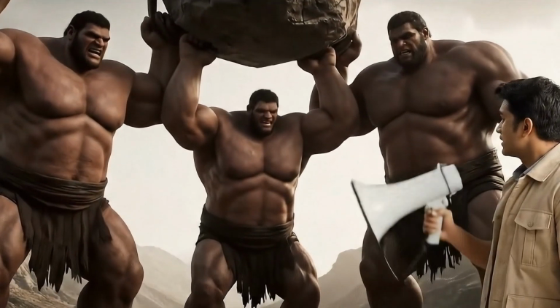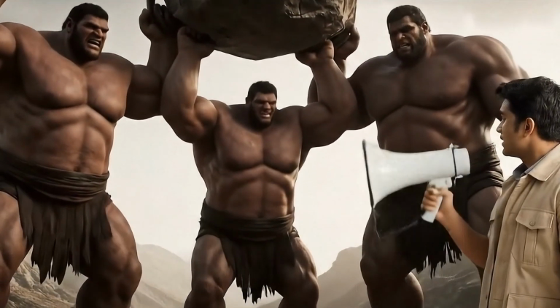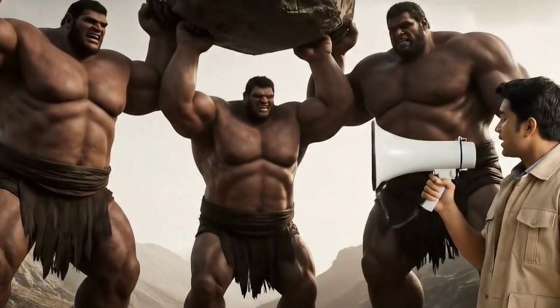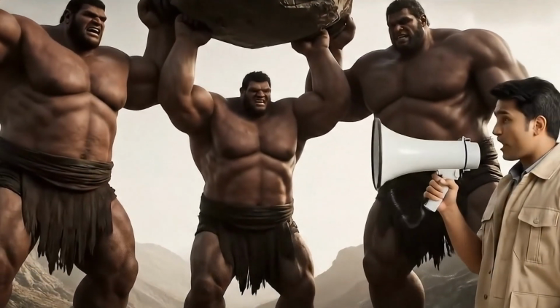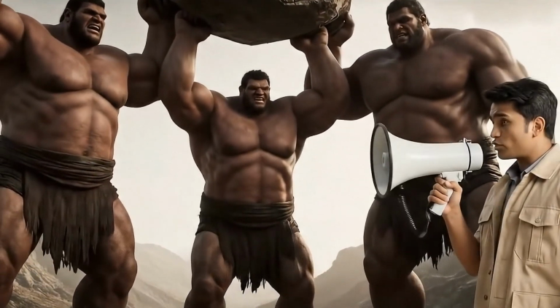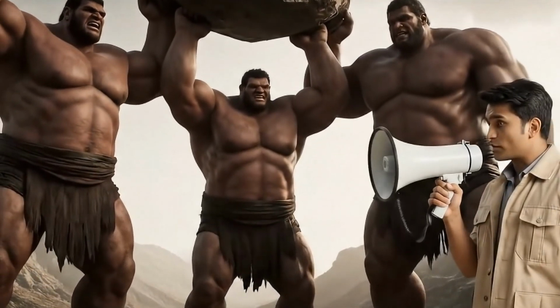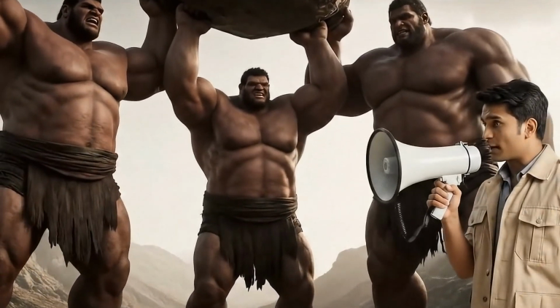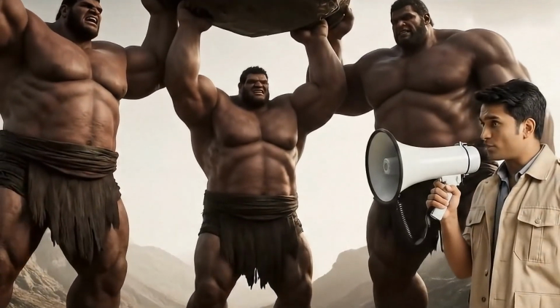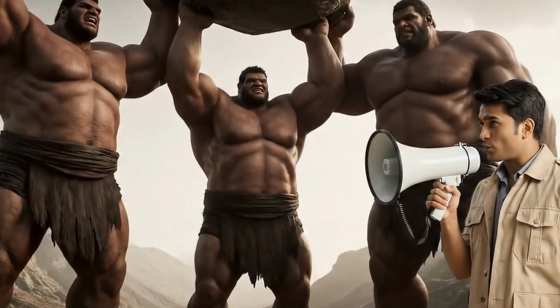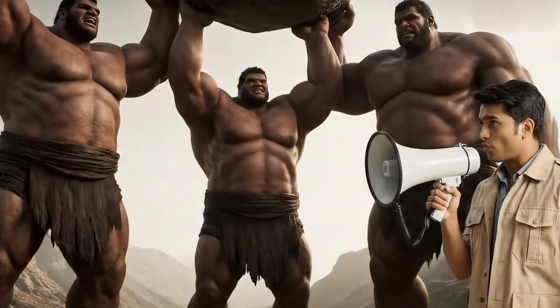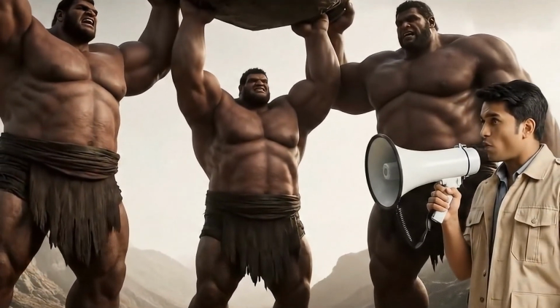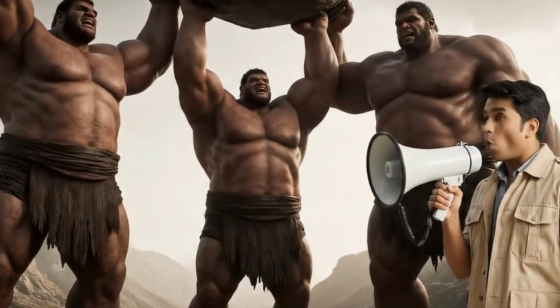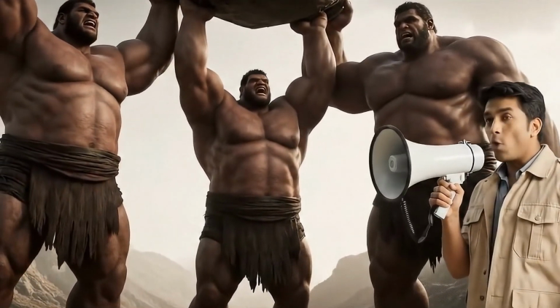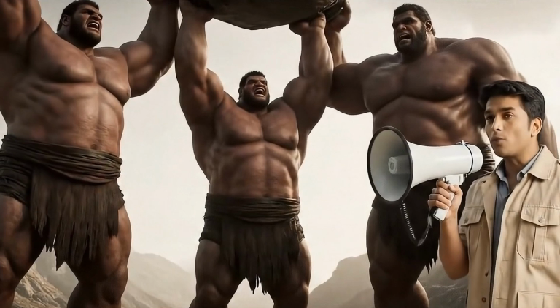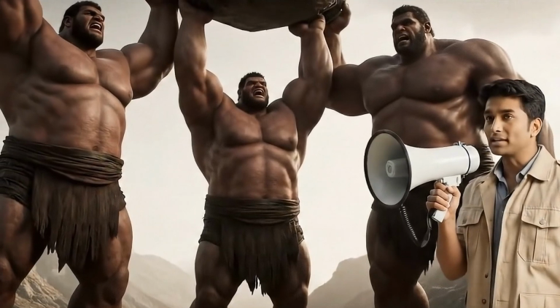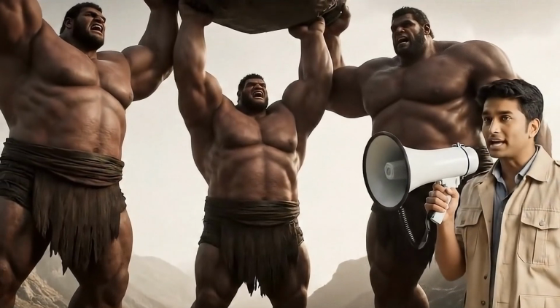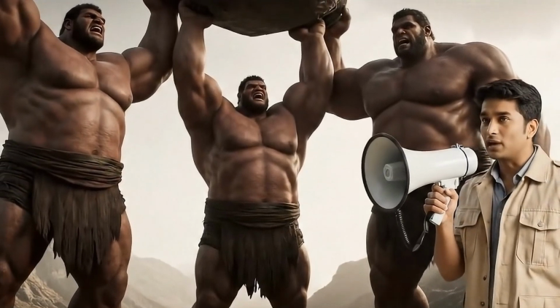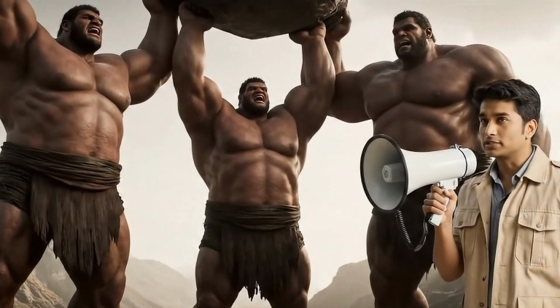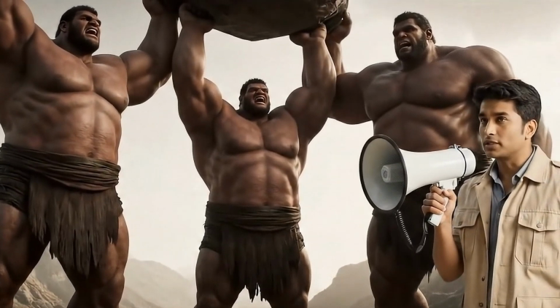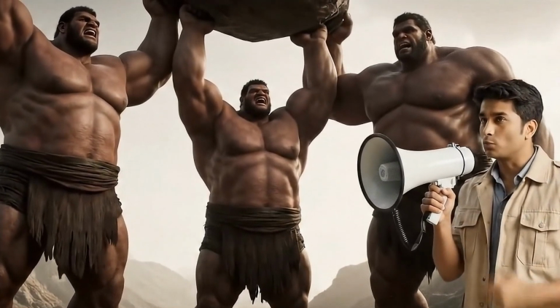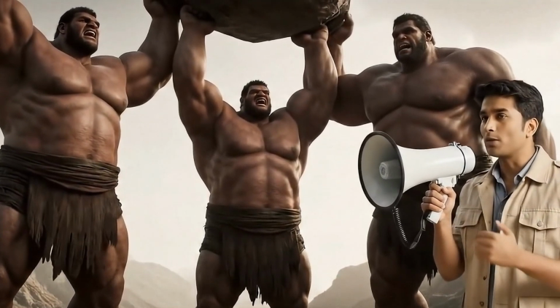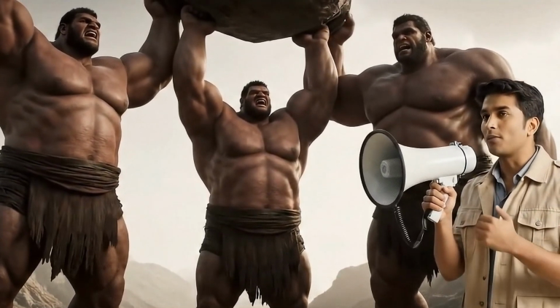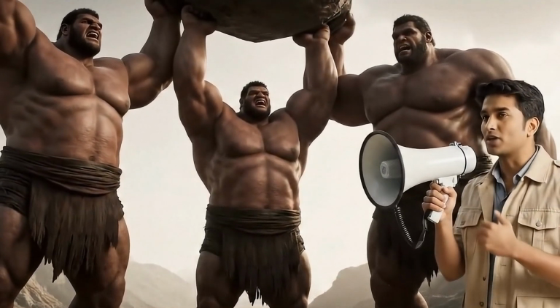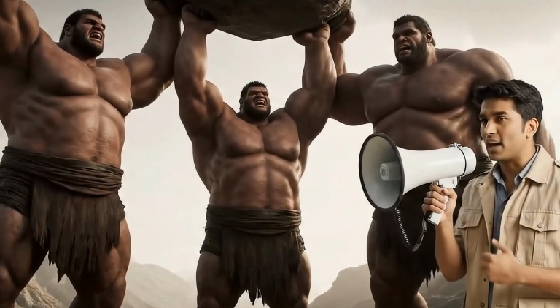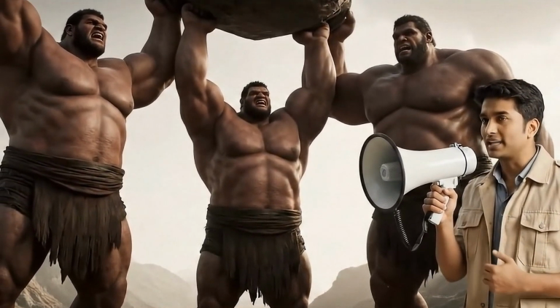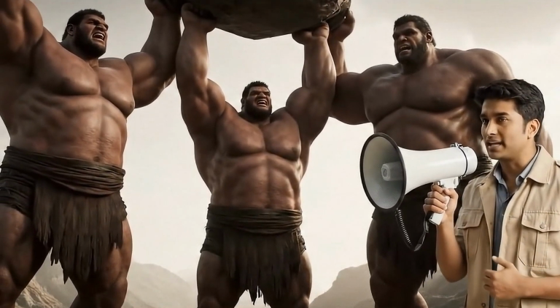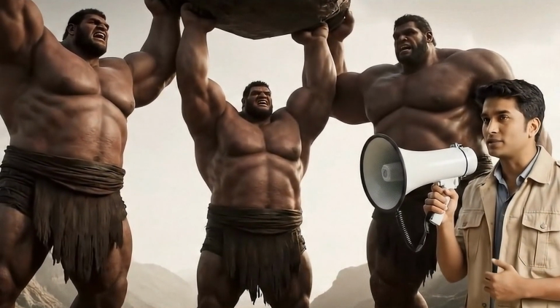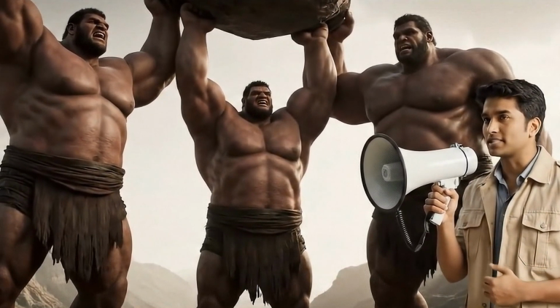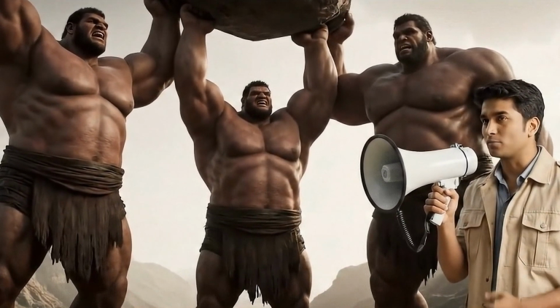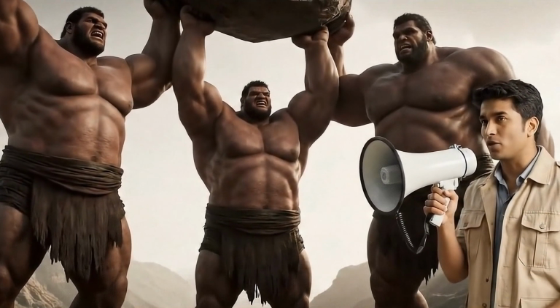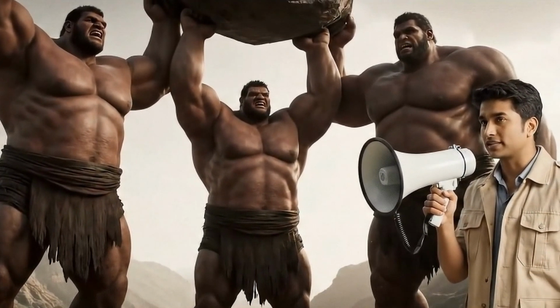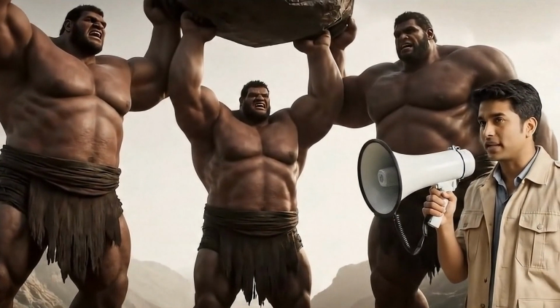How do you synchronize your moves? One voice counts. The rhythm of our chant keeps us in perfect step.